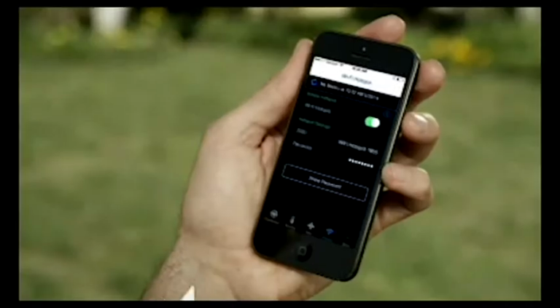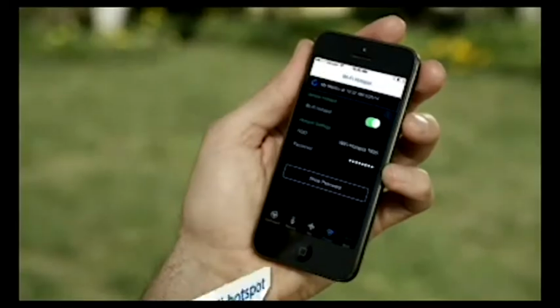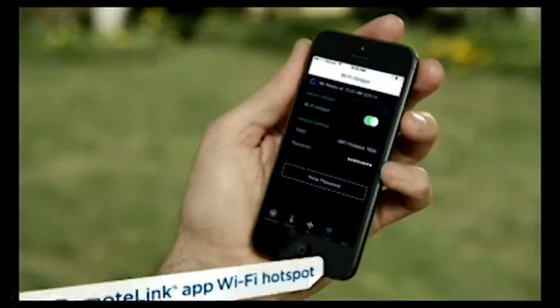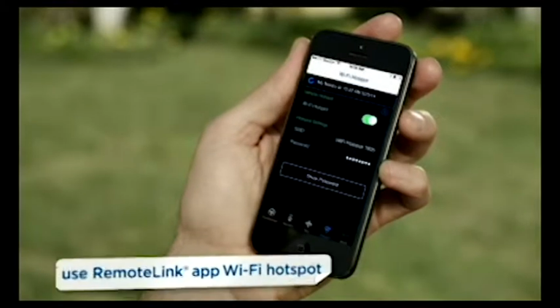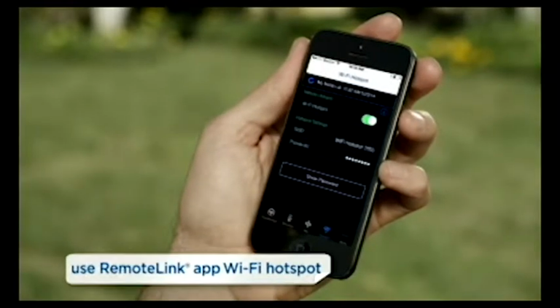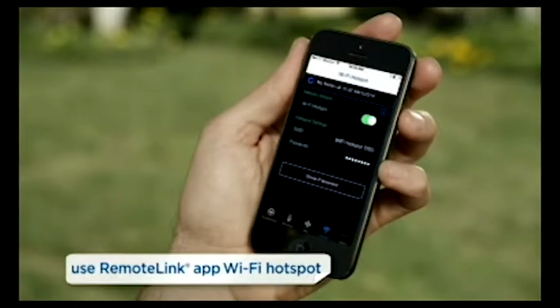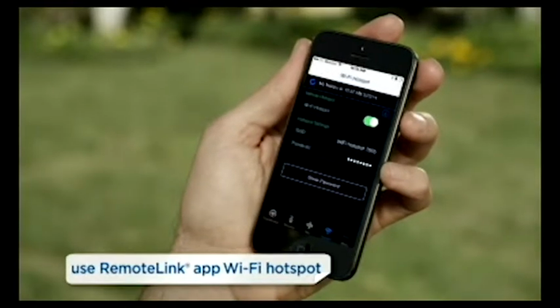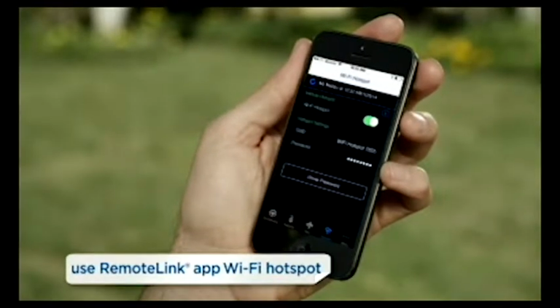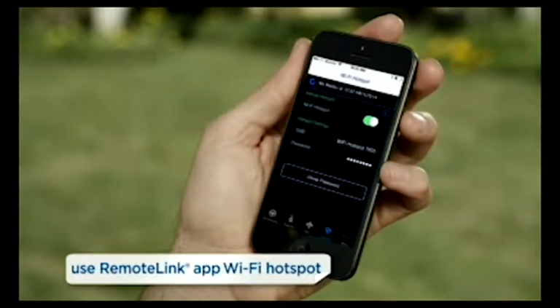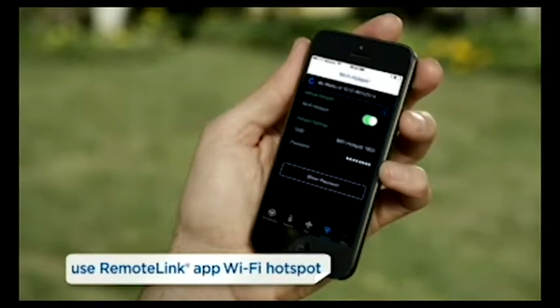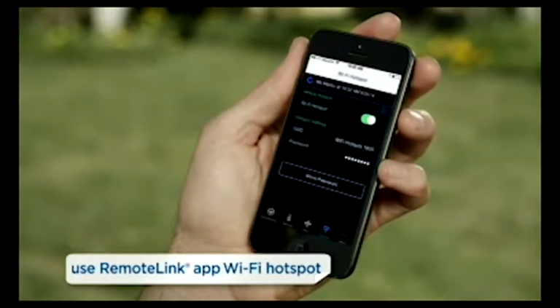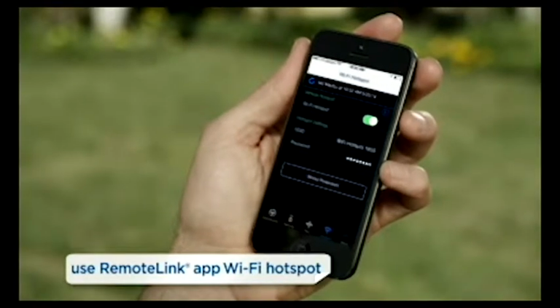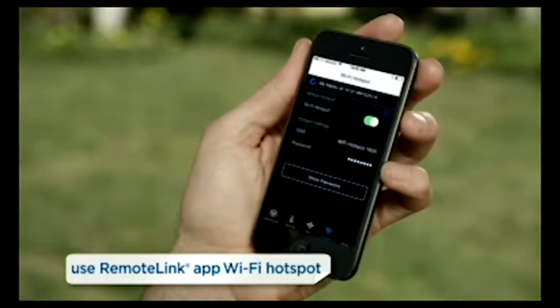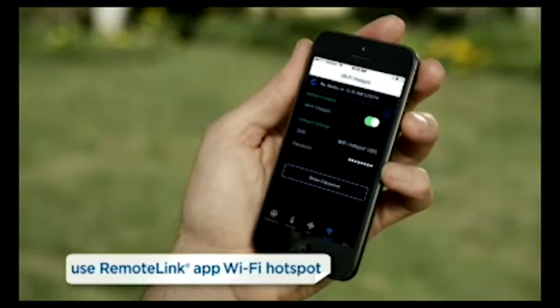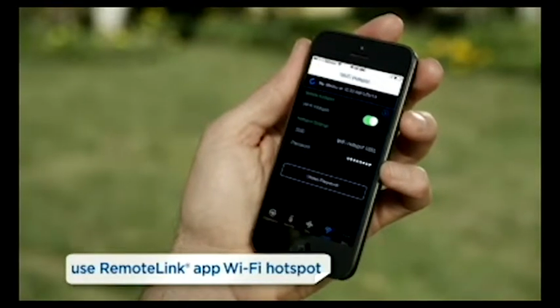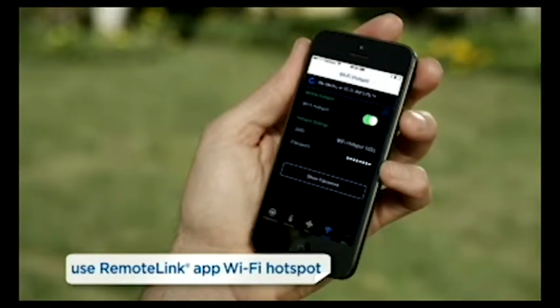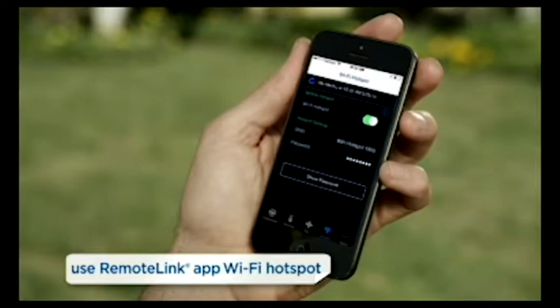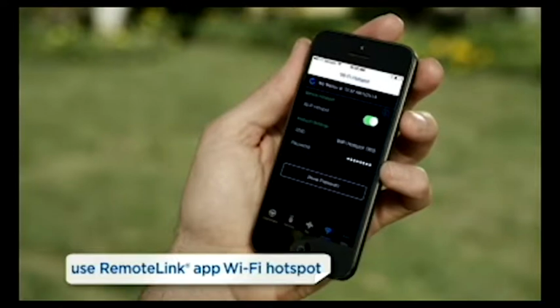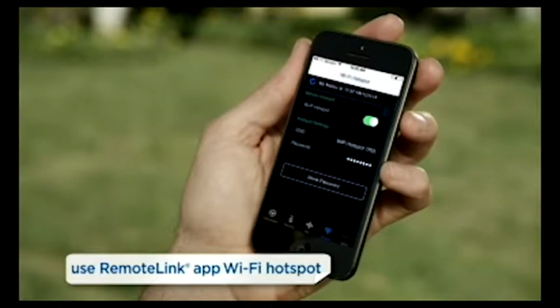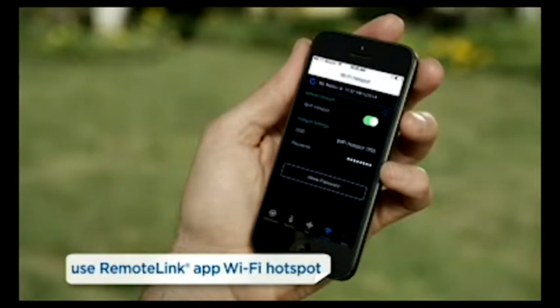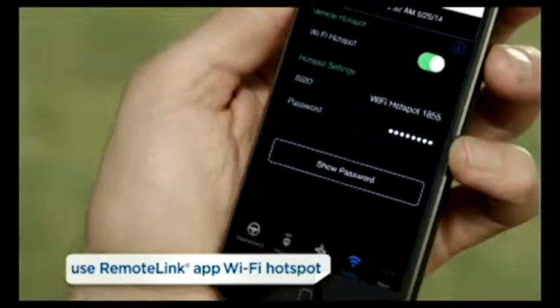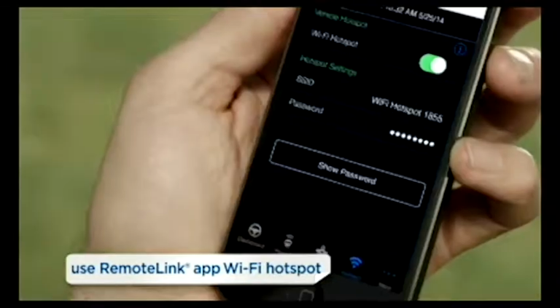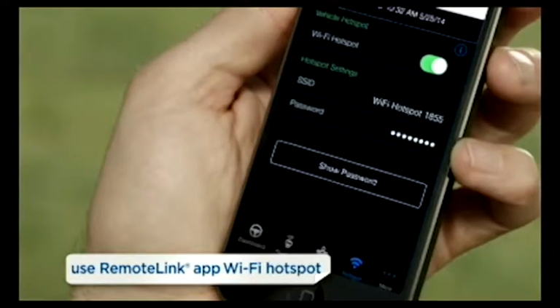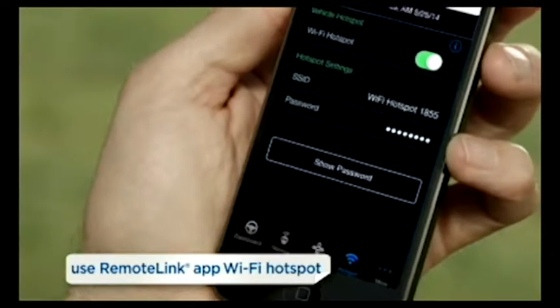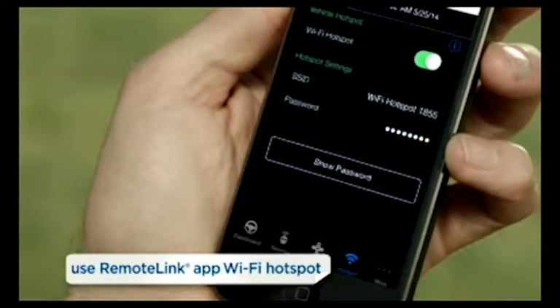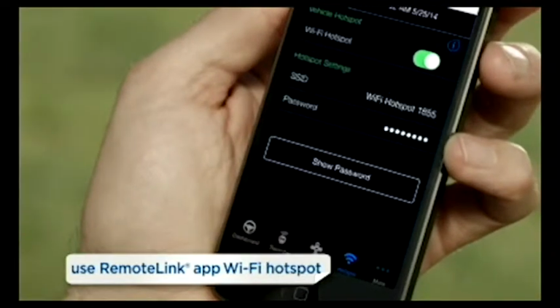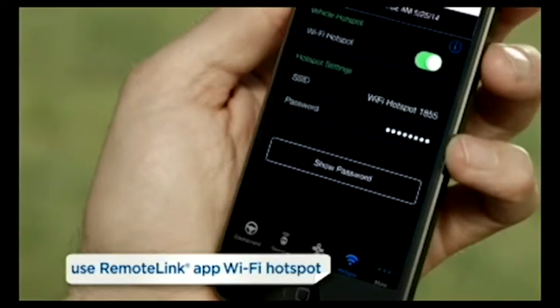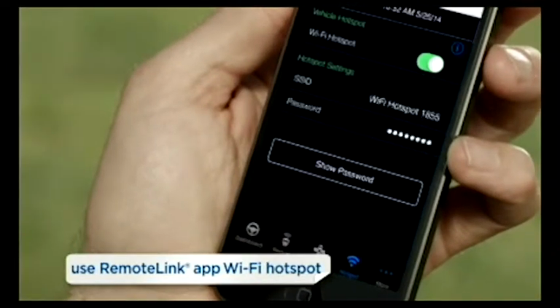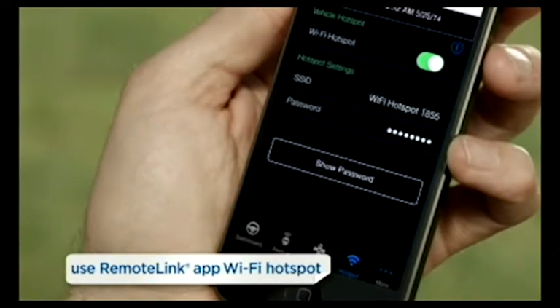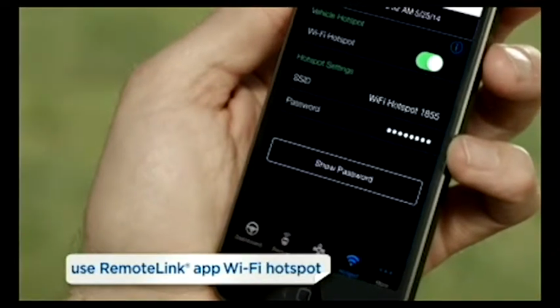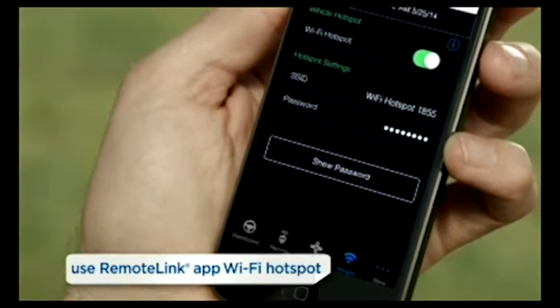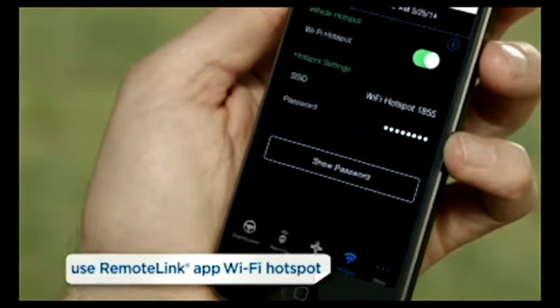The third way is to use your remote link app's hotspot. It will show your vehicle SSID and password.